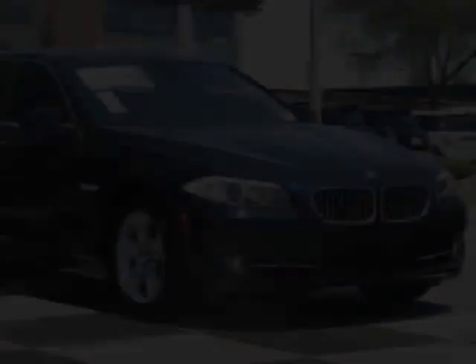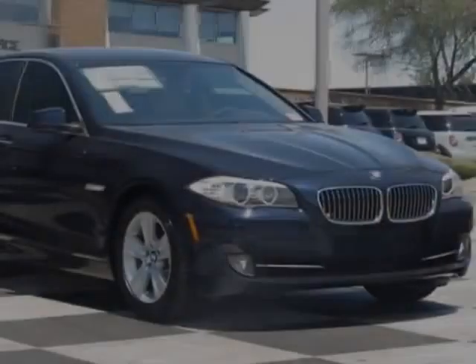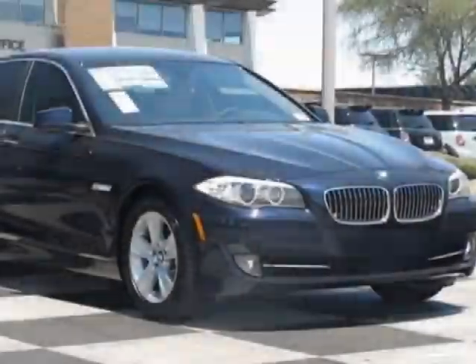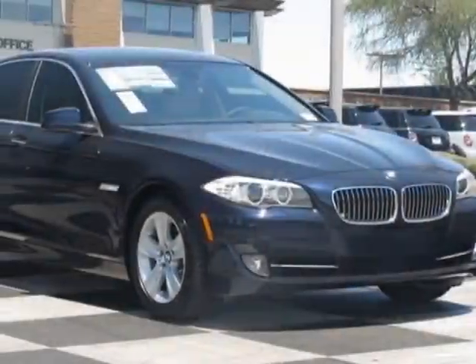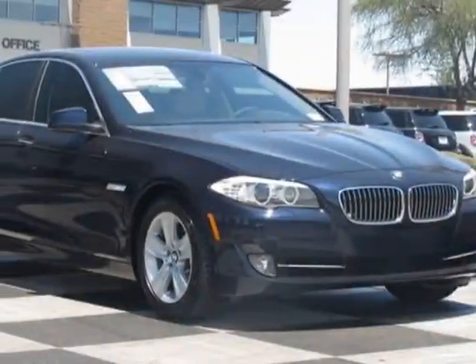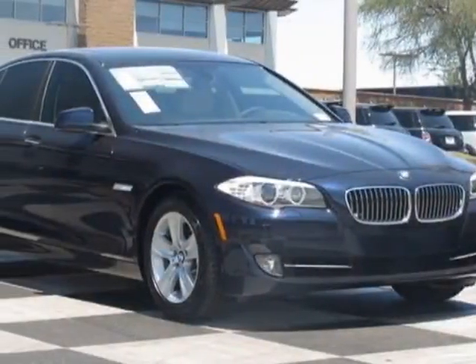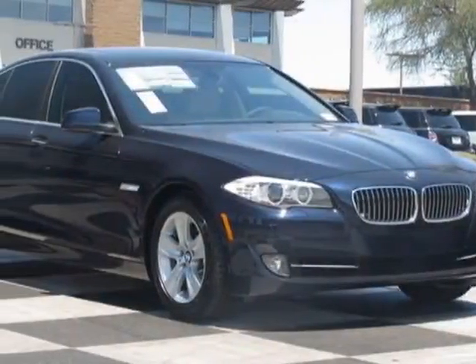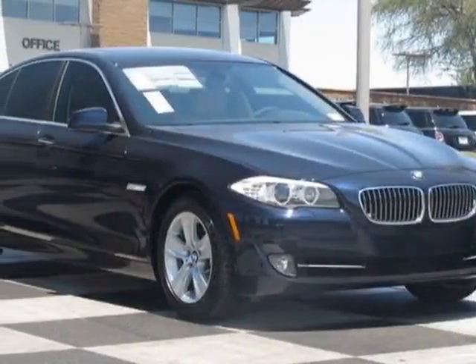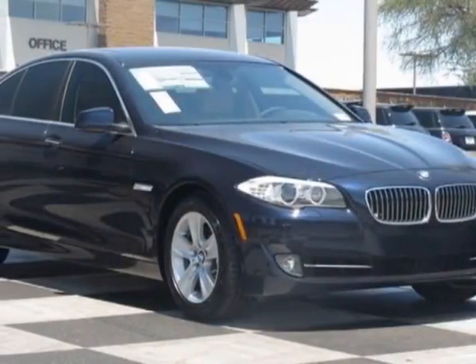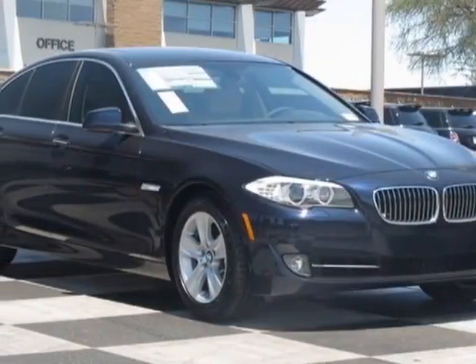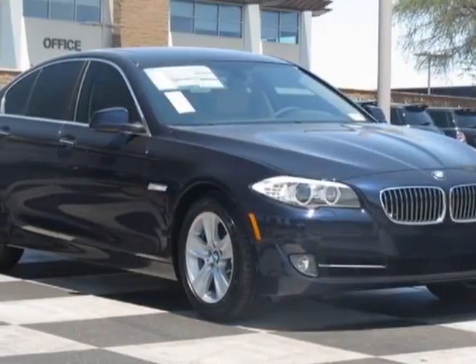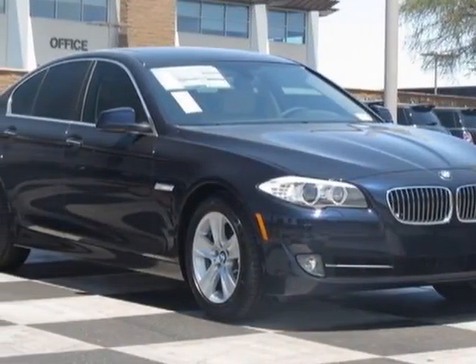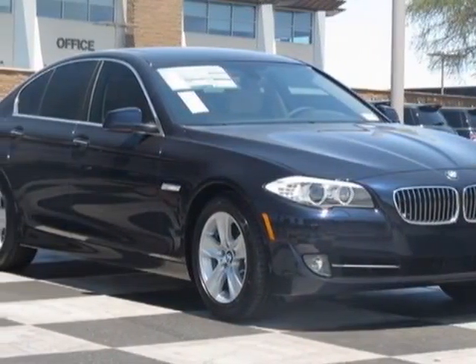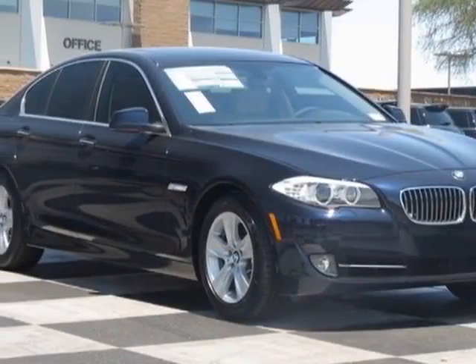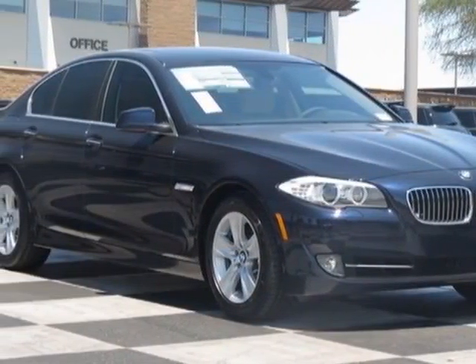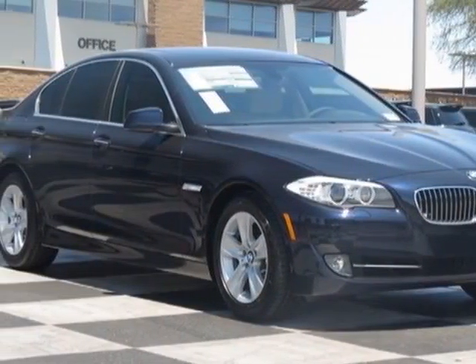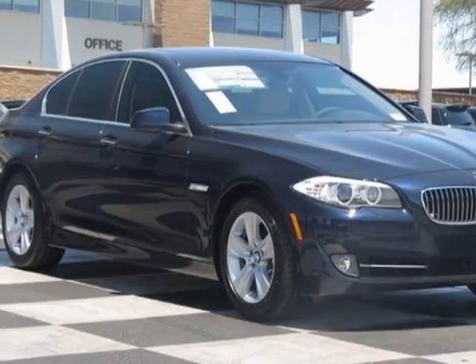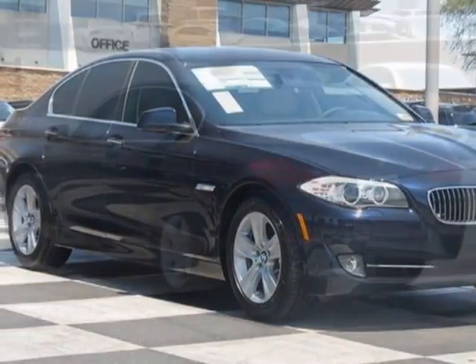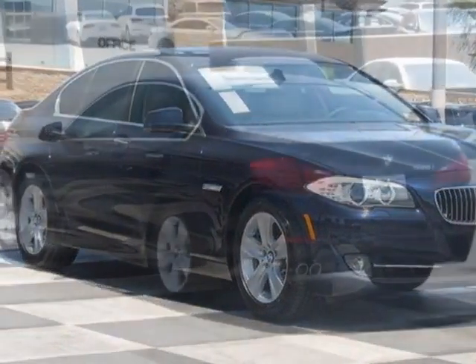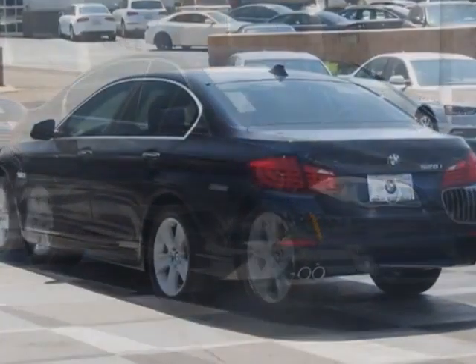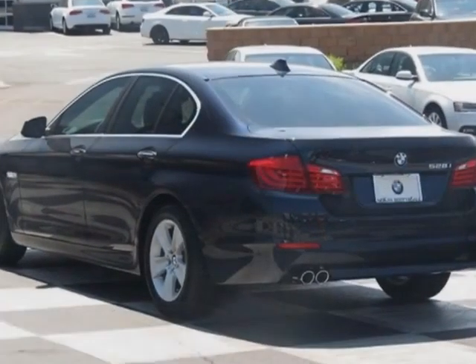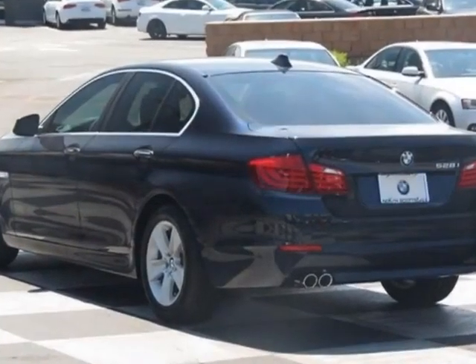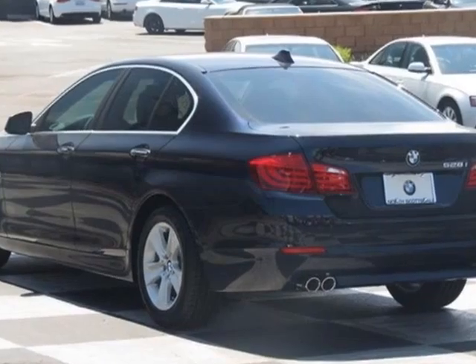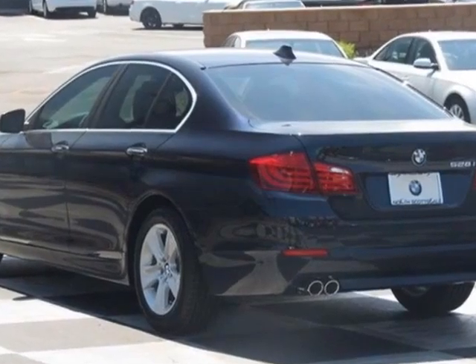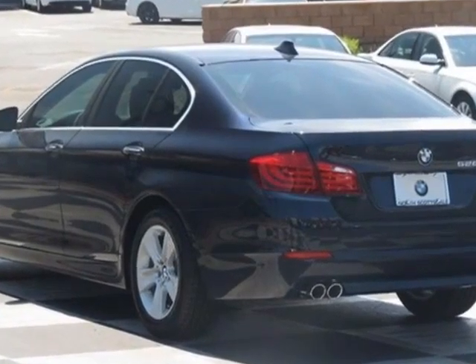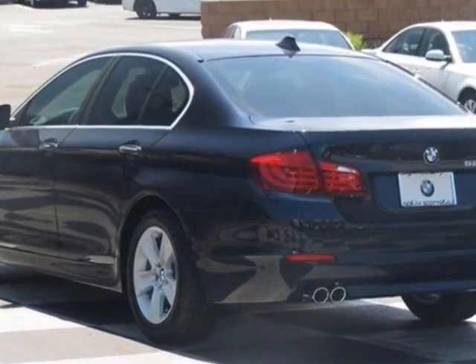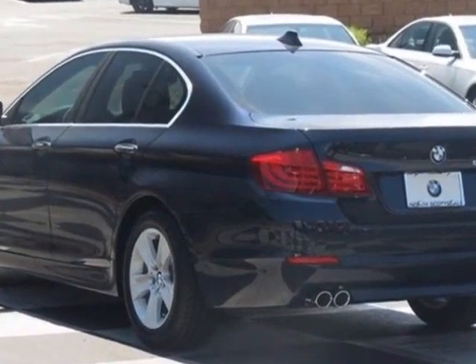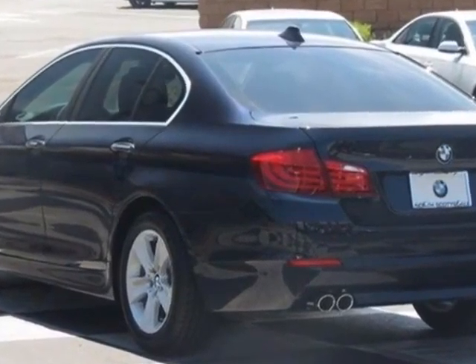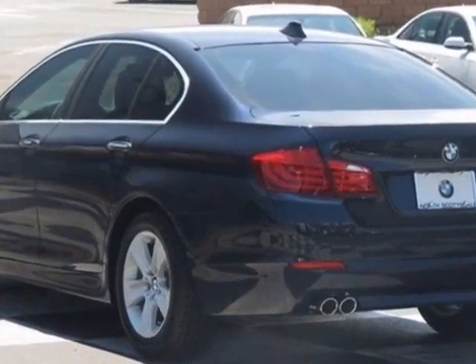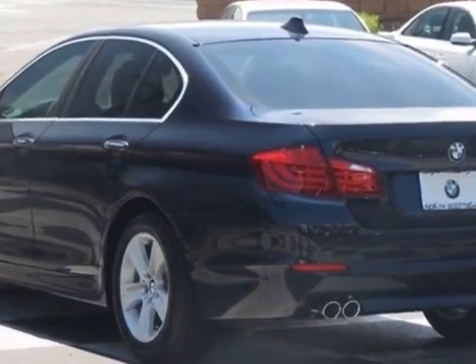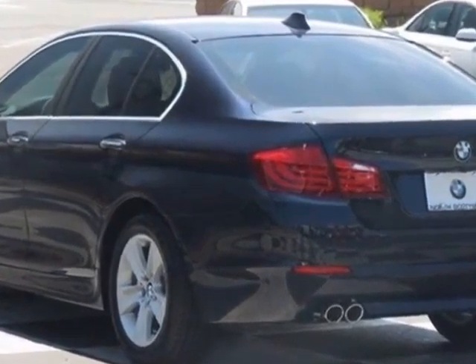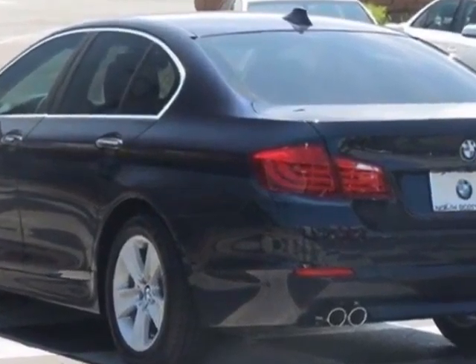Come take a look at this new 2013 BMW 5 Series. For your protection, this vehicle has a full factory warranty.